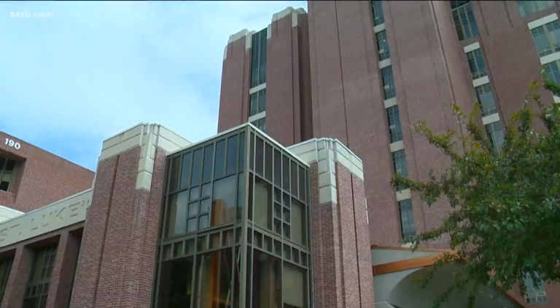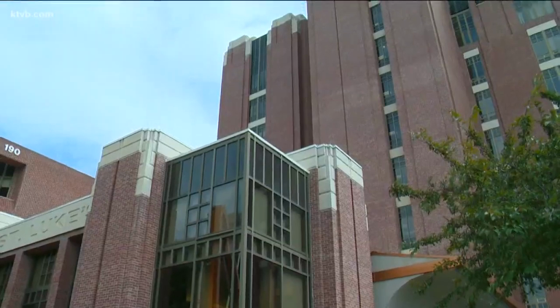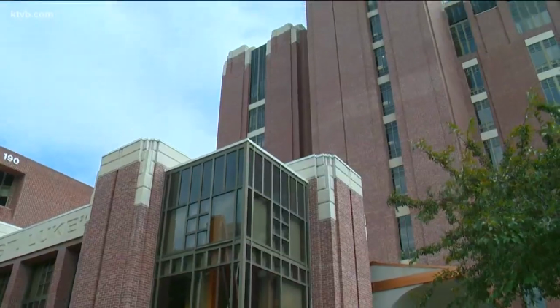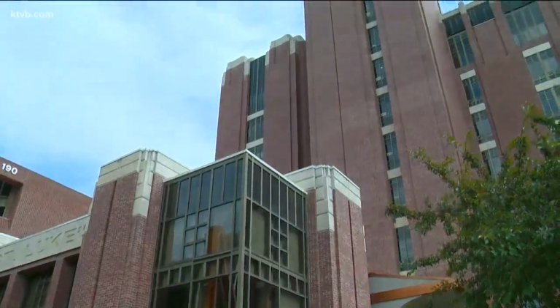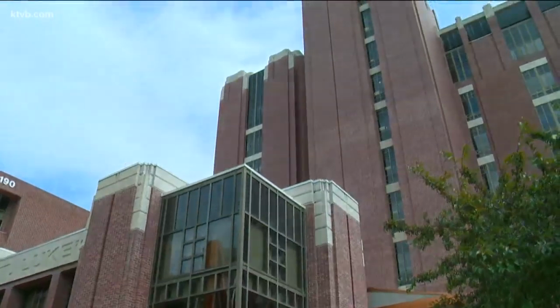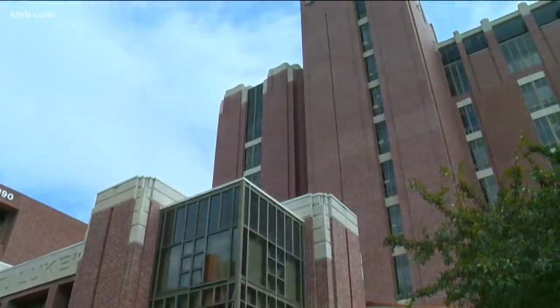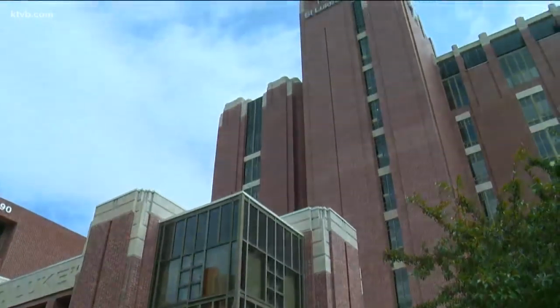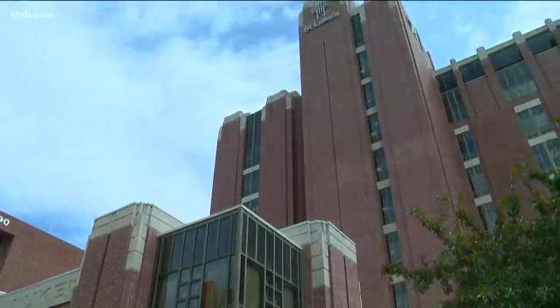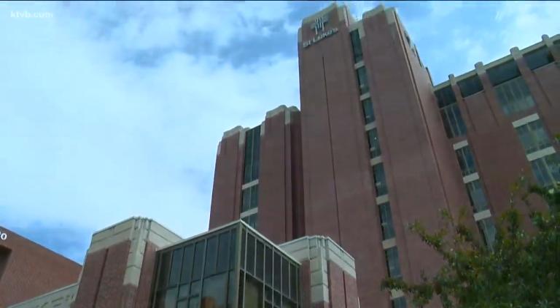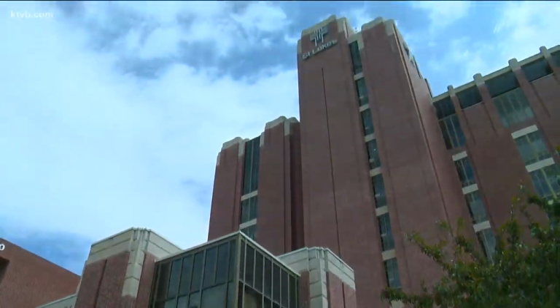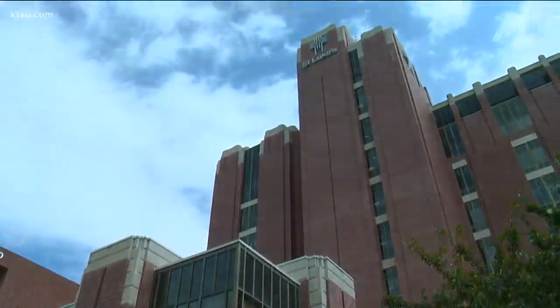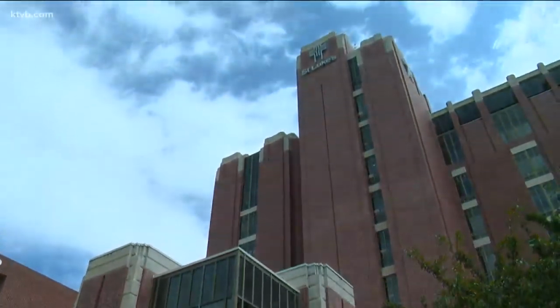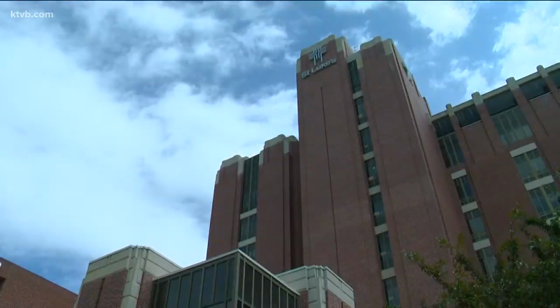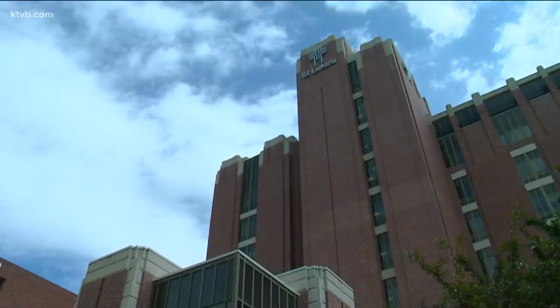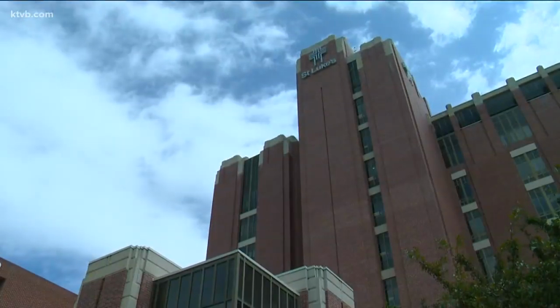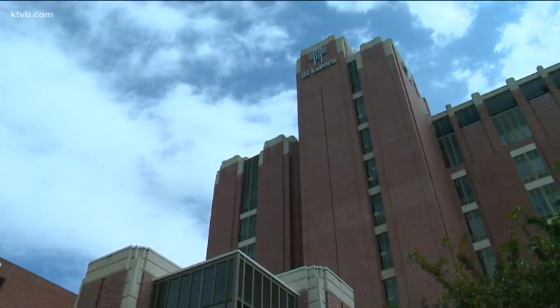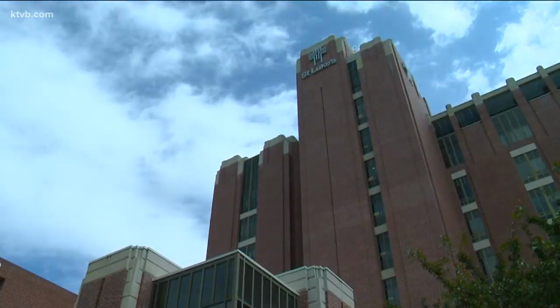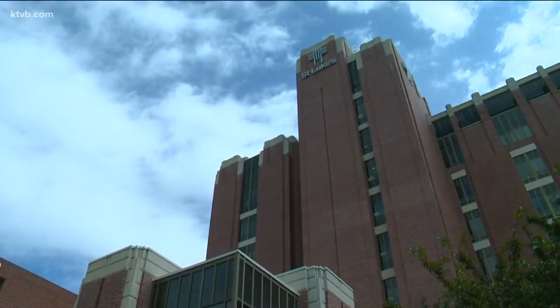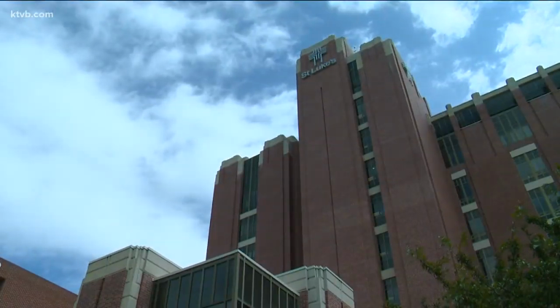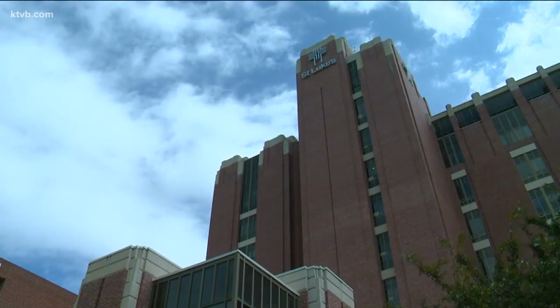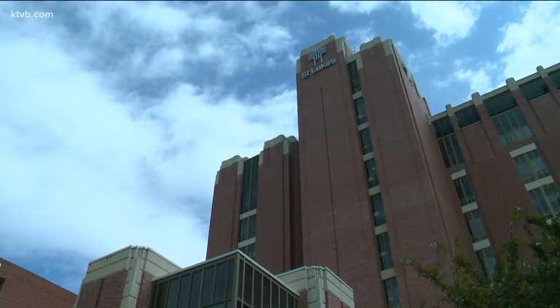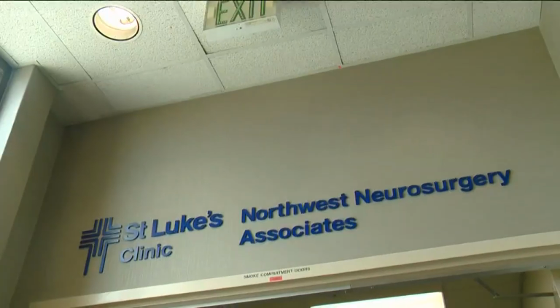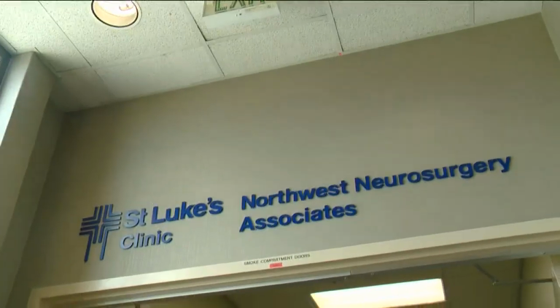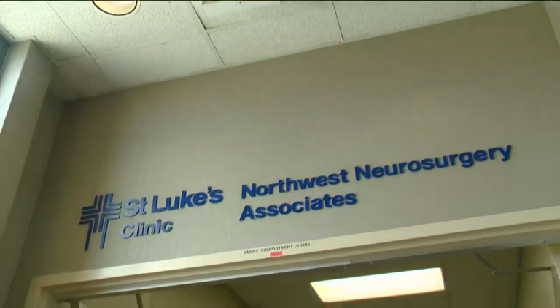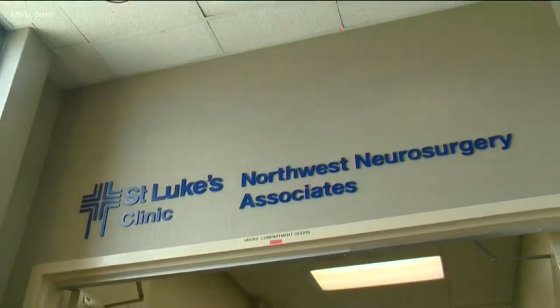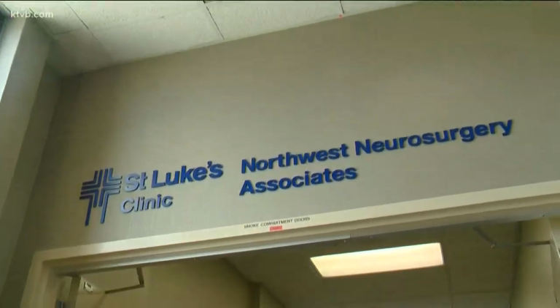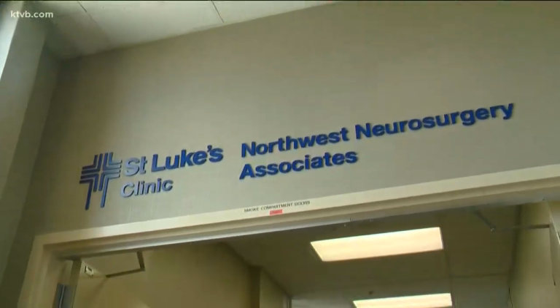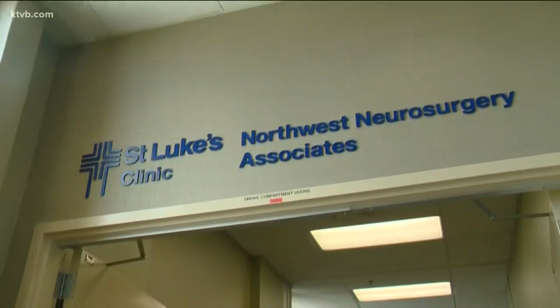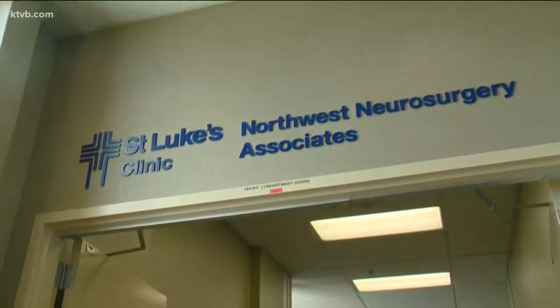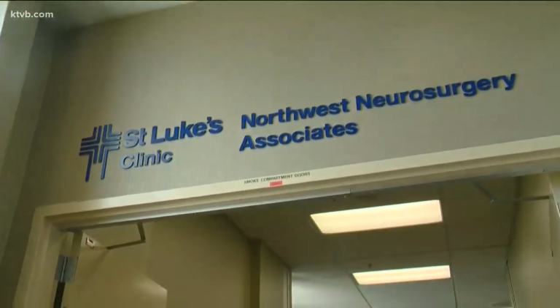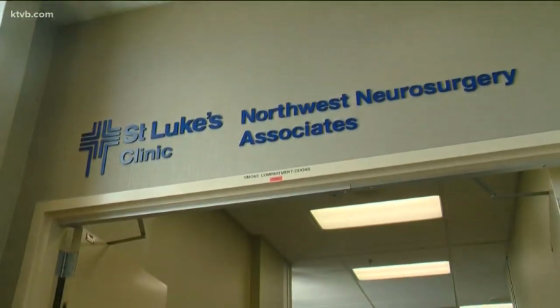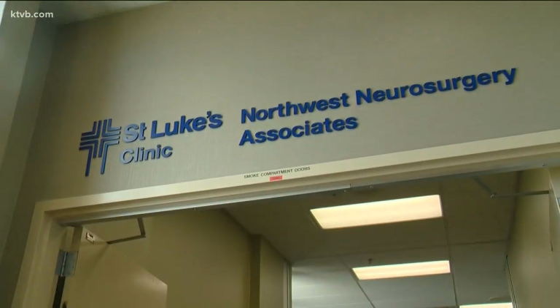He was flown to St. Luke's downtown, where Dr. Duckworth was standing by at Idaho's only brain surgery program.